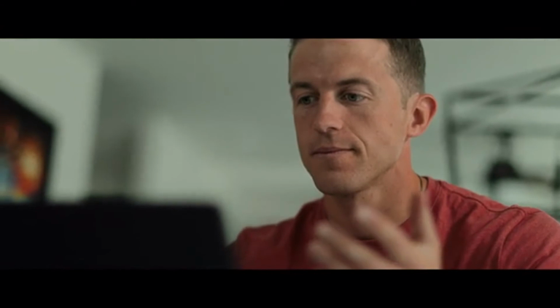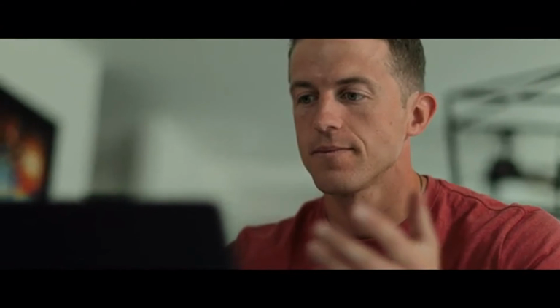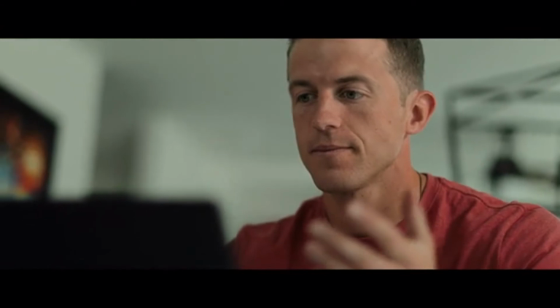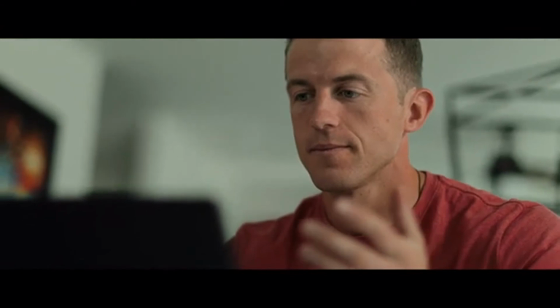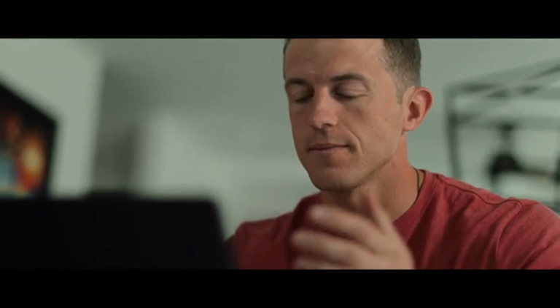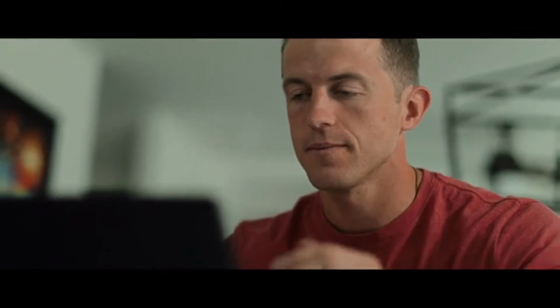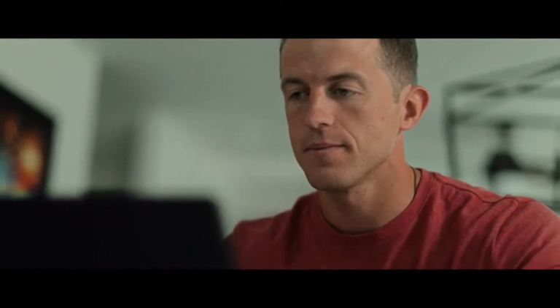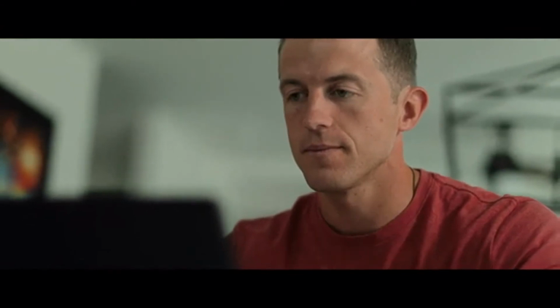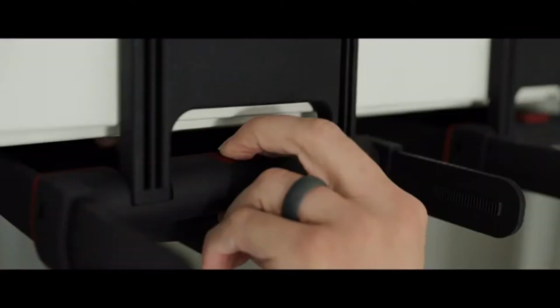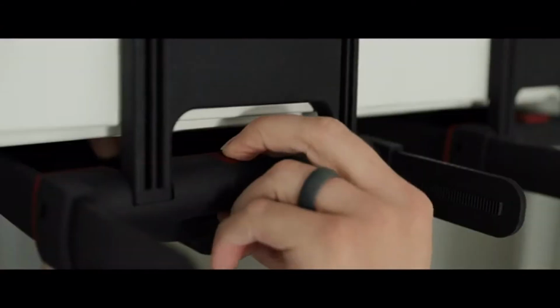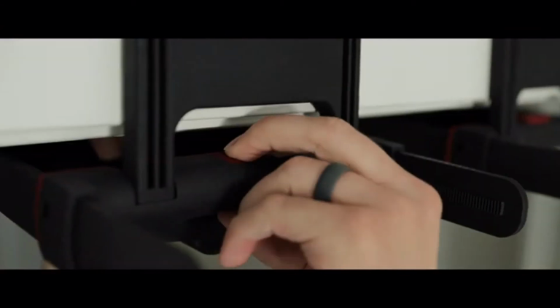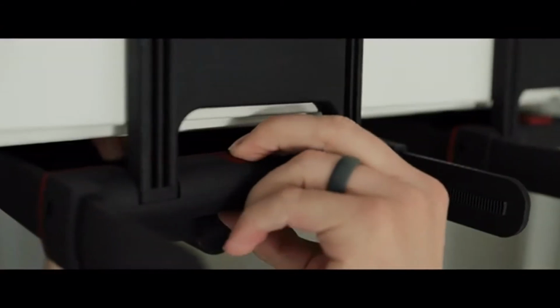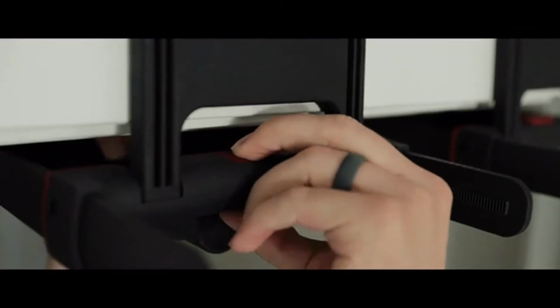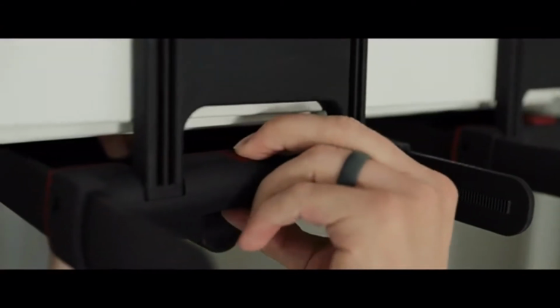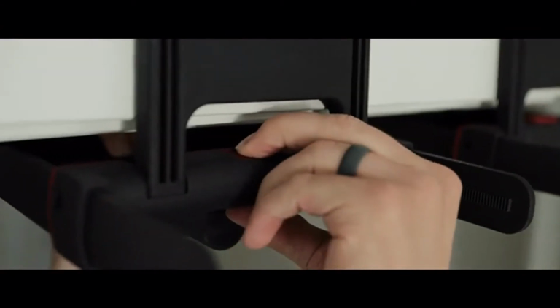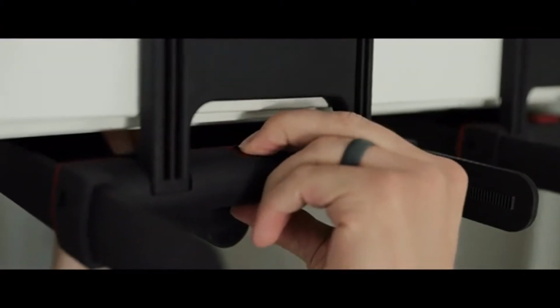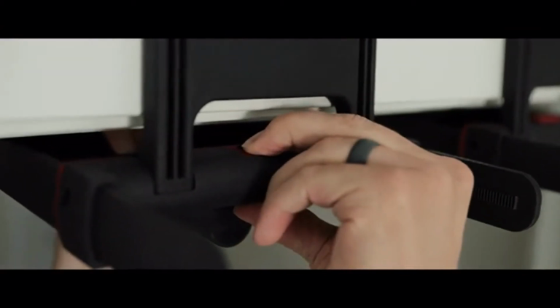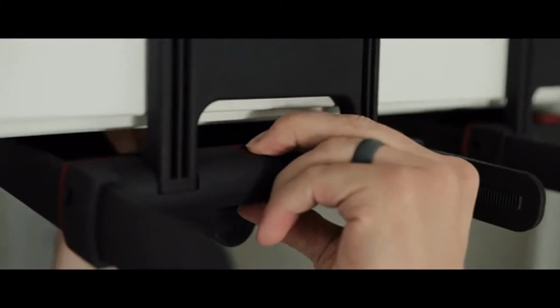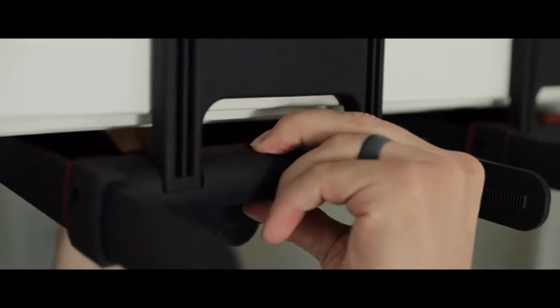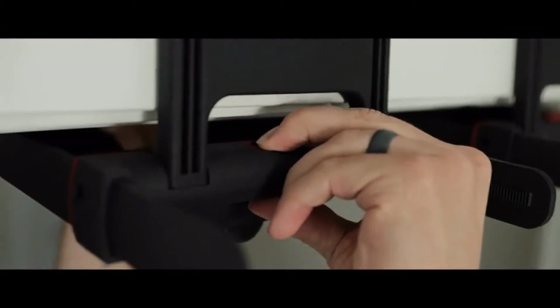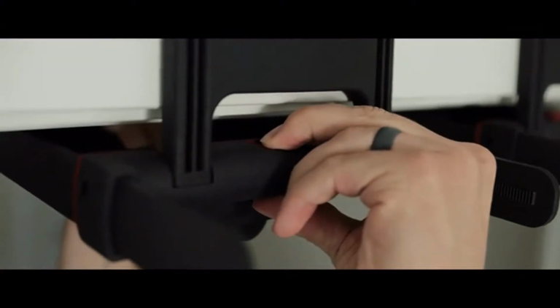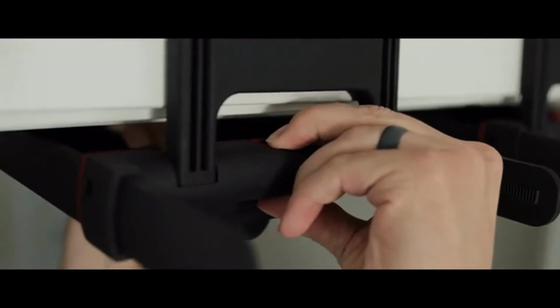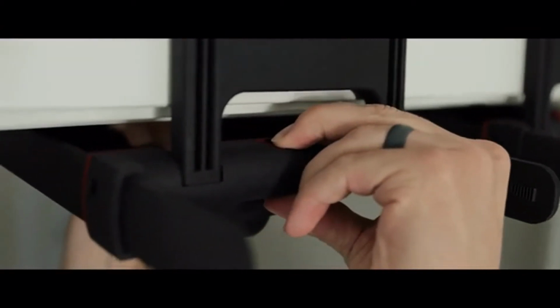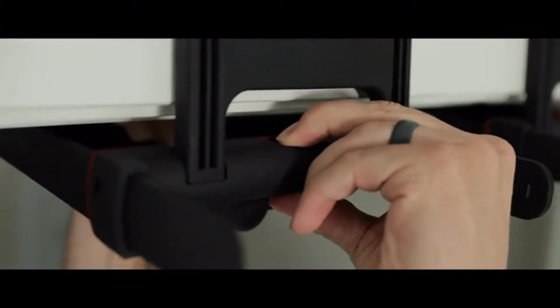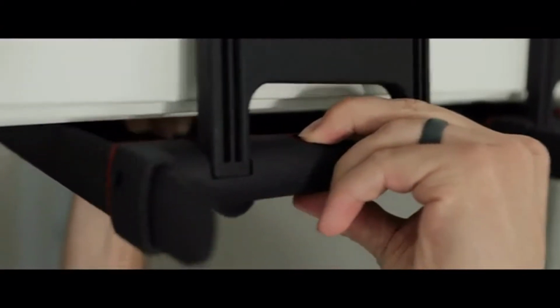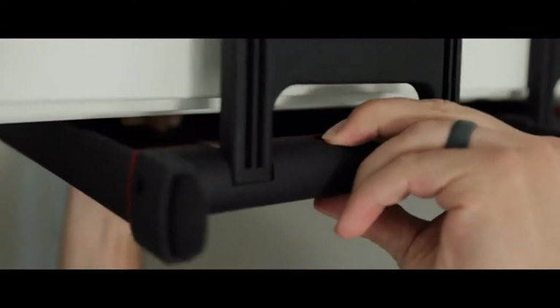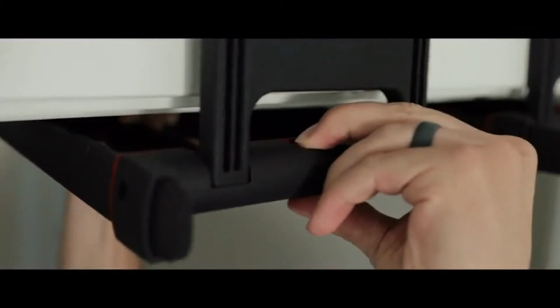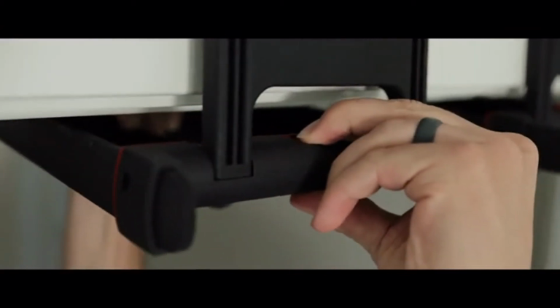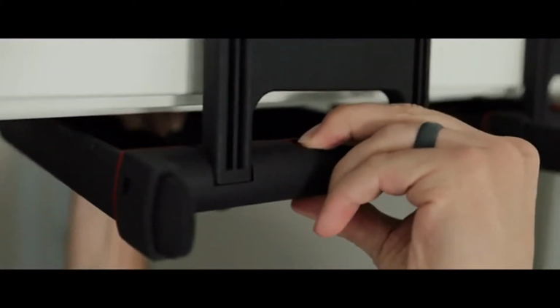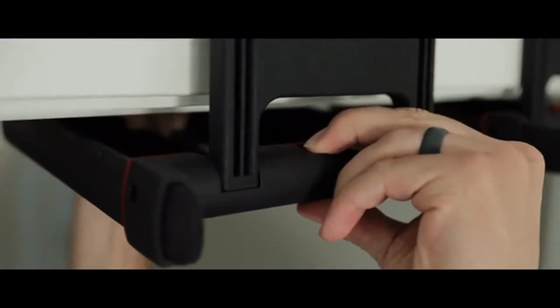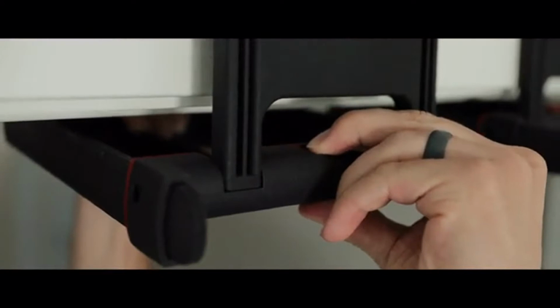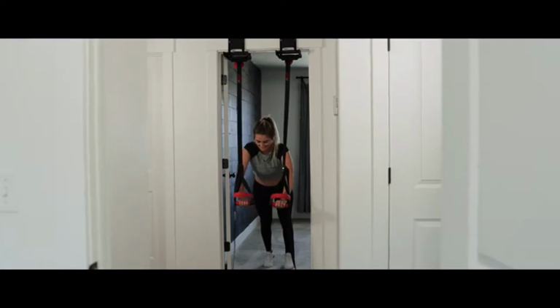Not anymore. Rise Ups make pull-ups easy by being adjustable, simple, and strong.